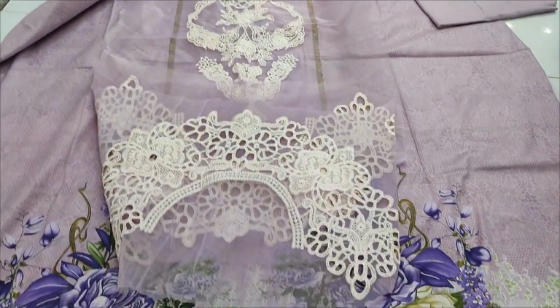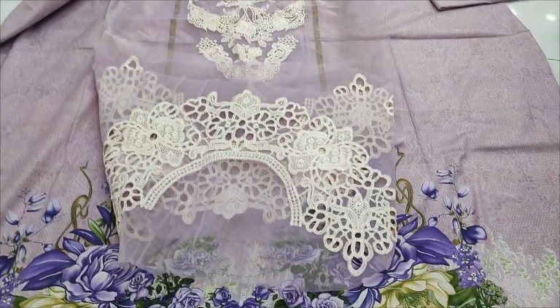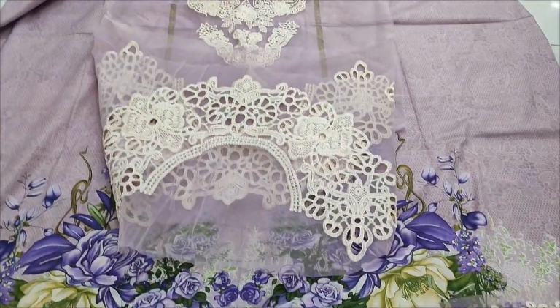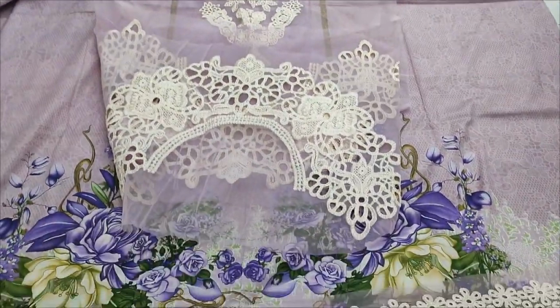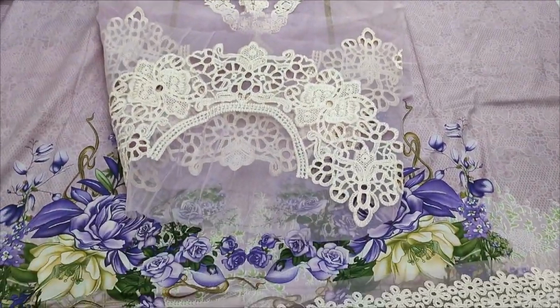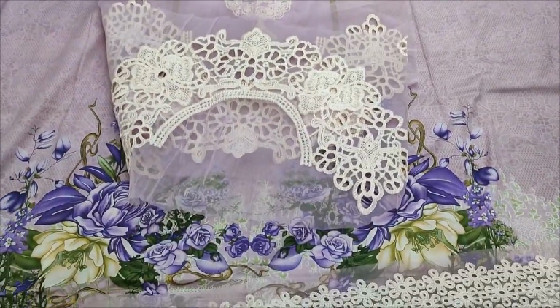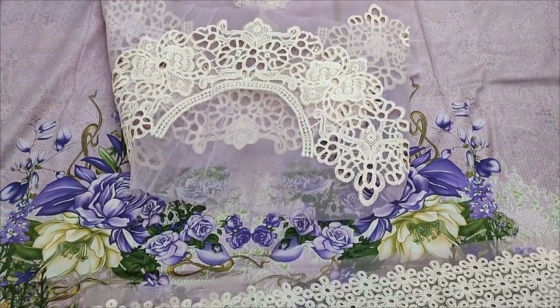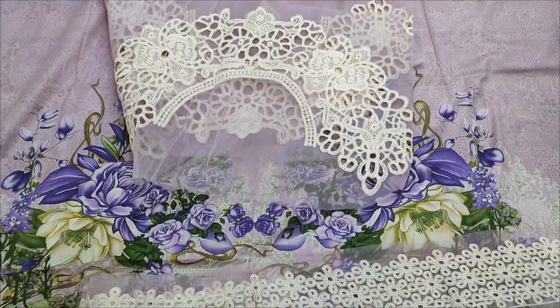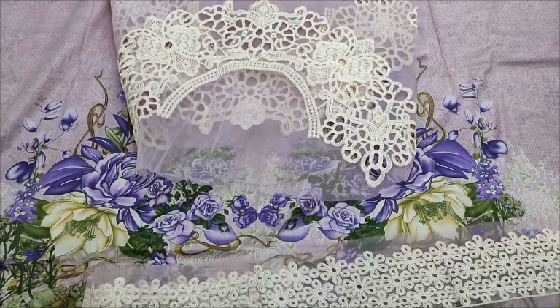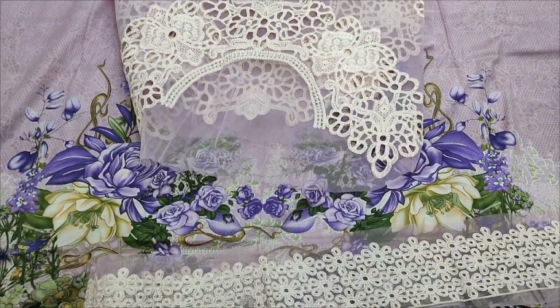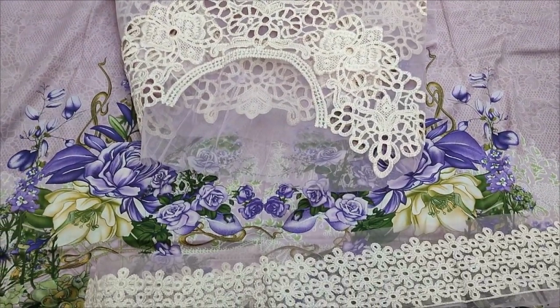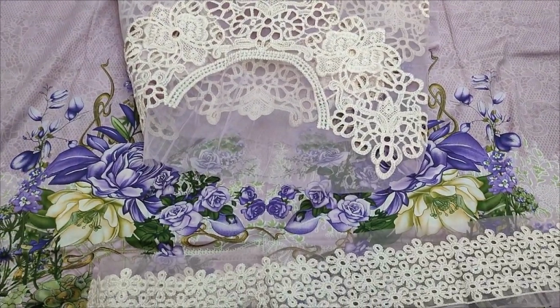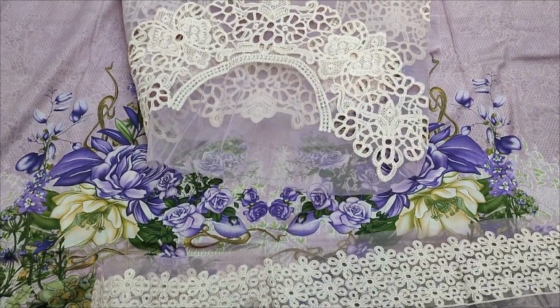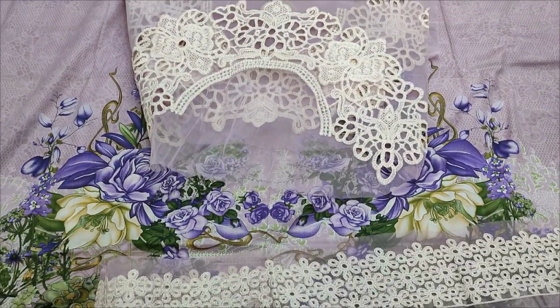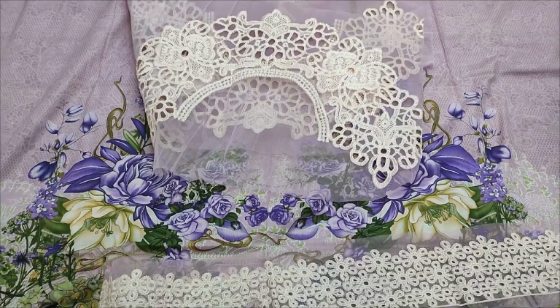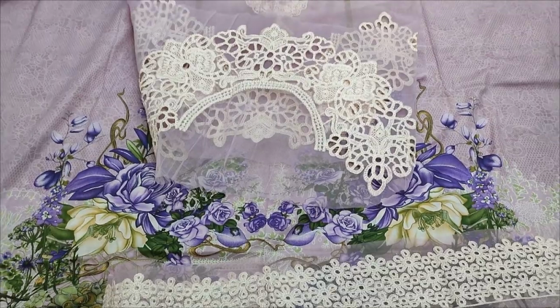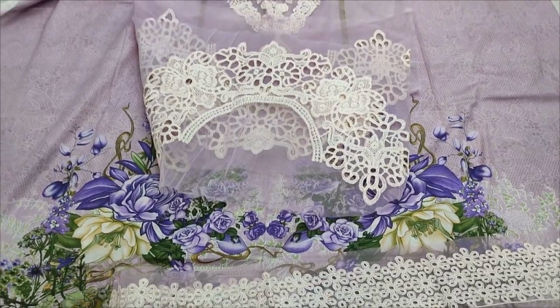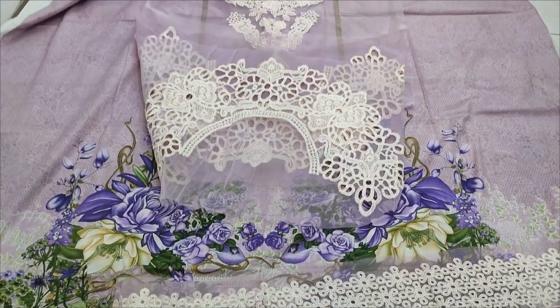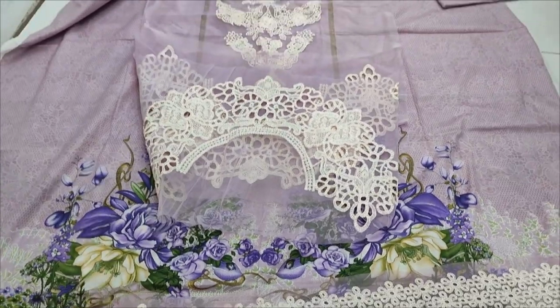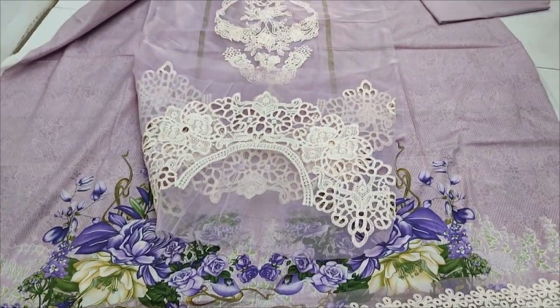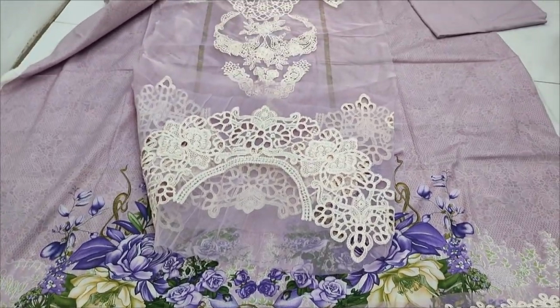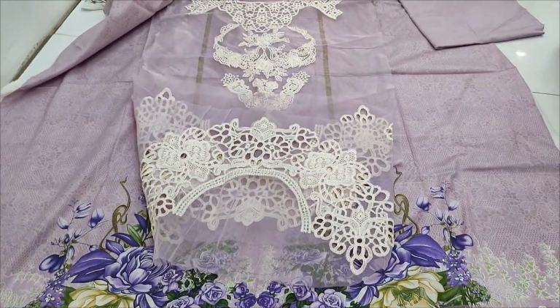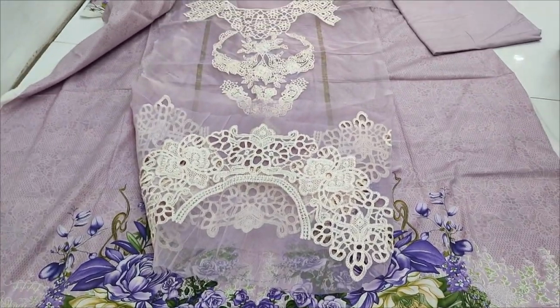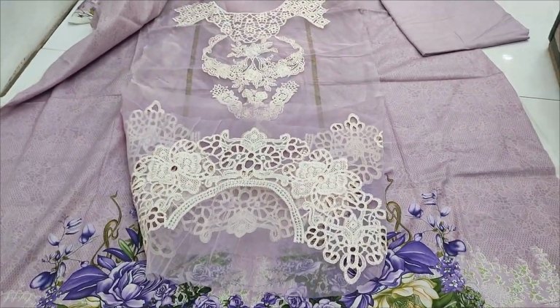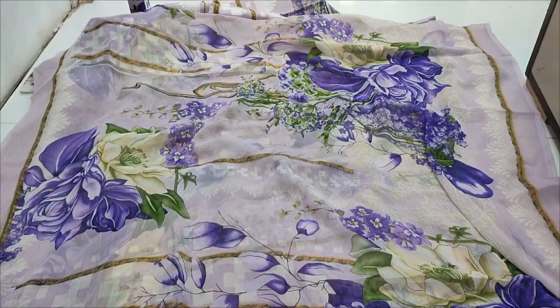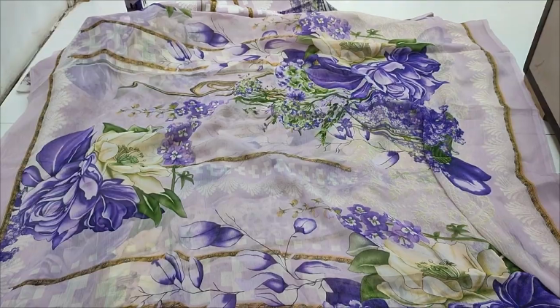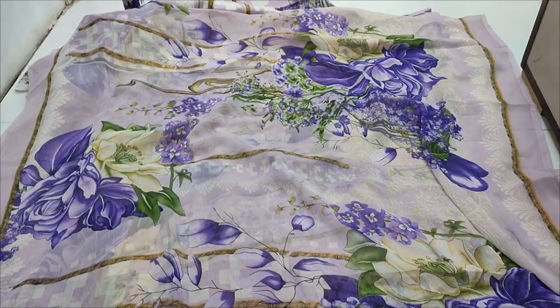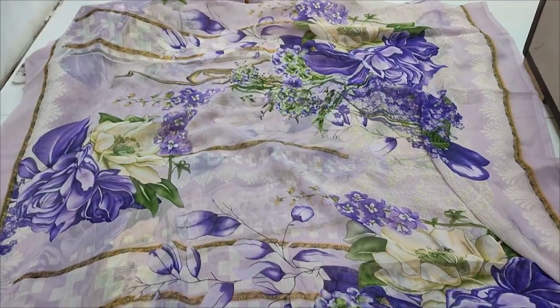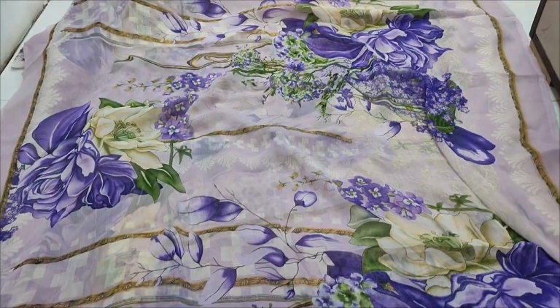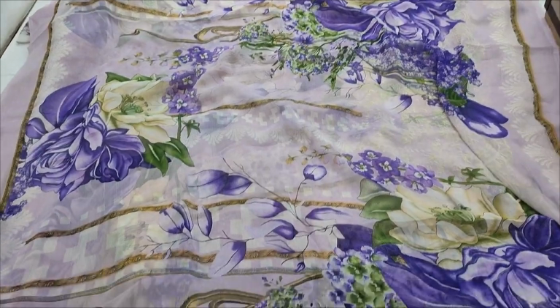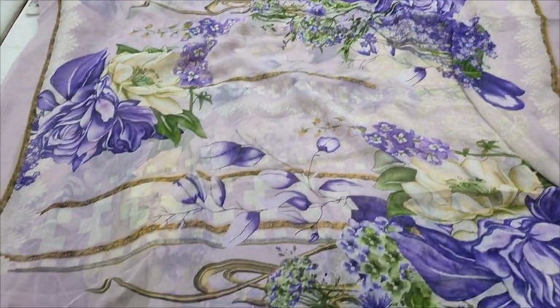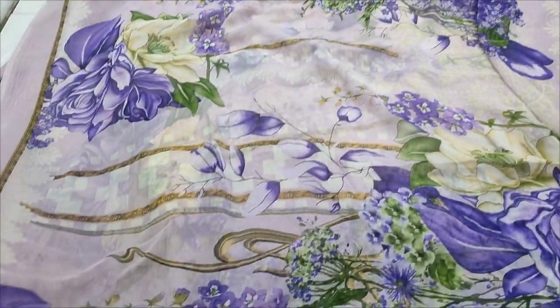Summer lawn collection. Chiffon printed with it.